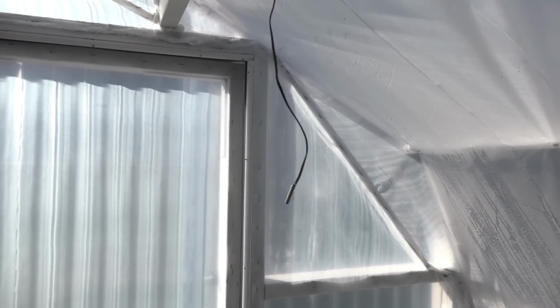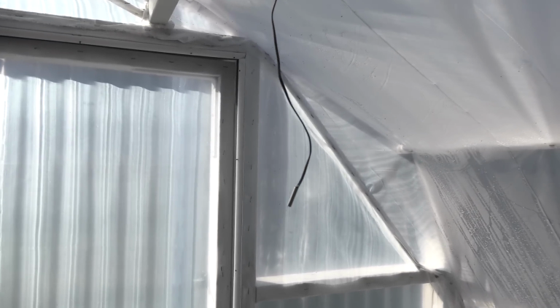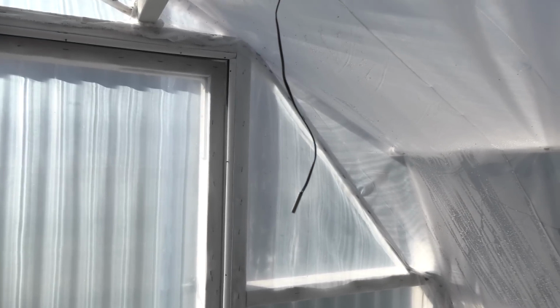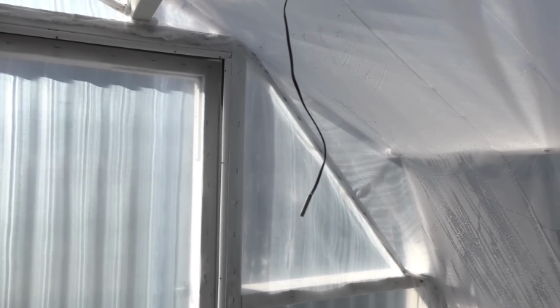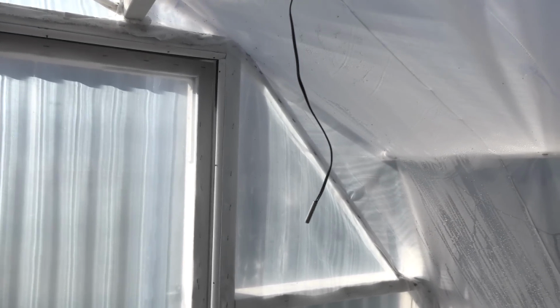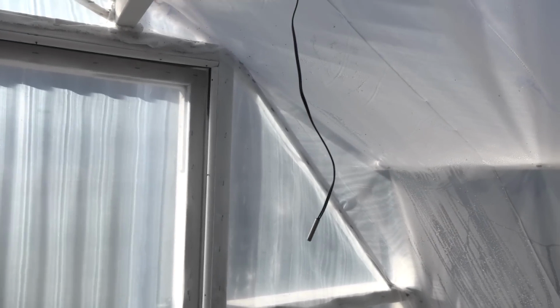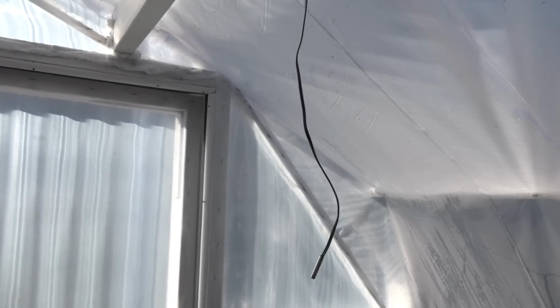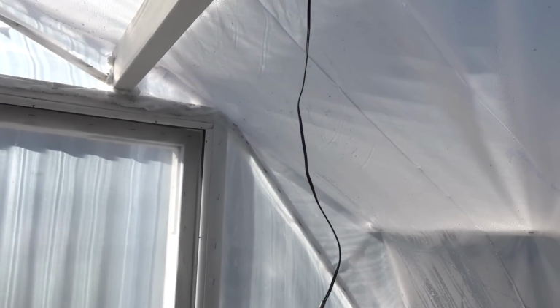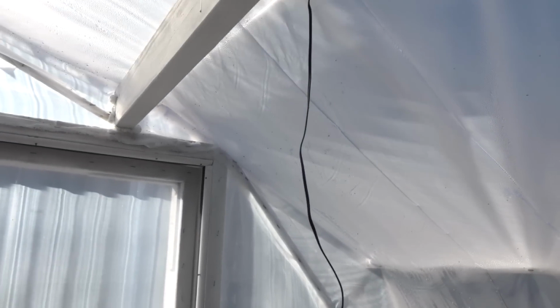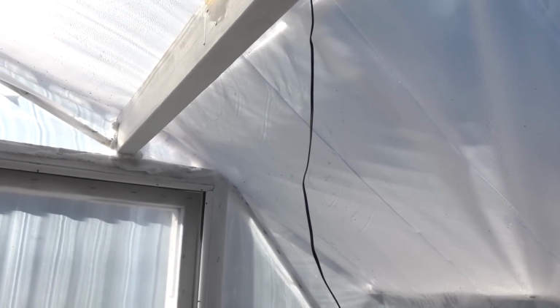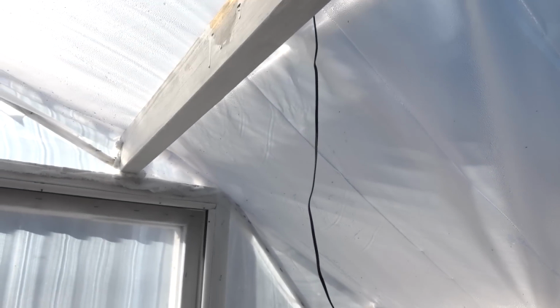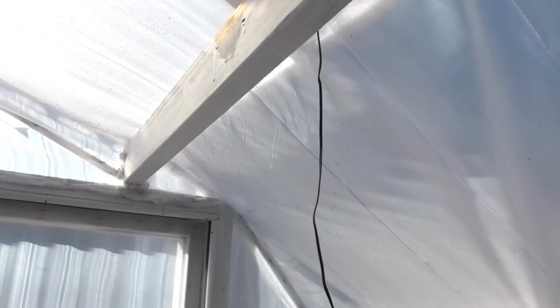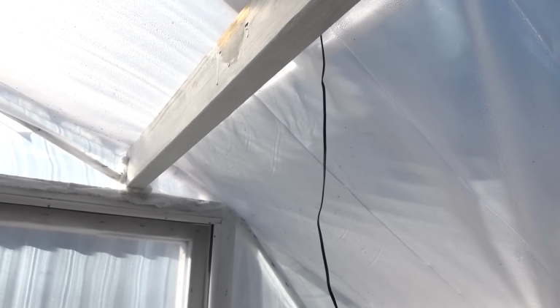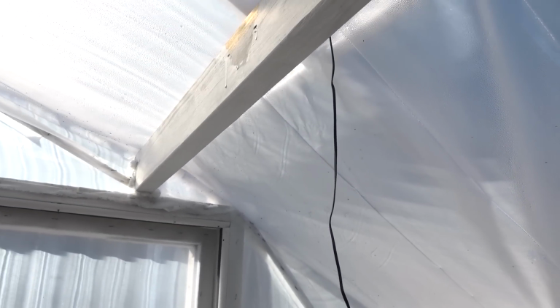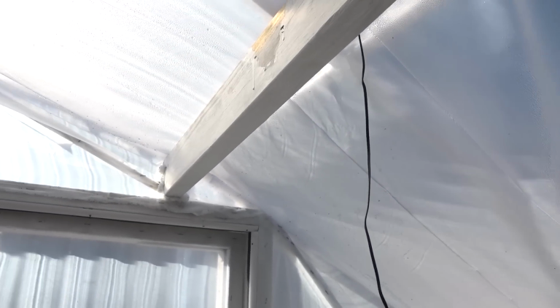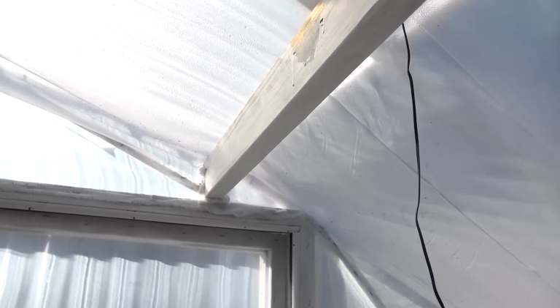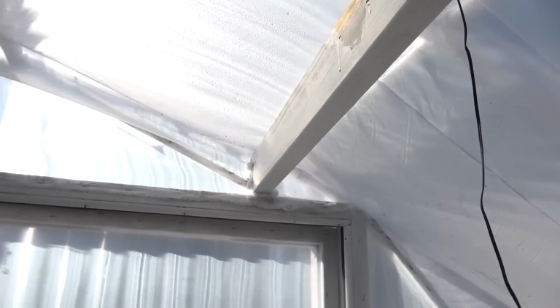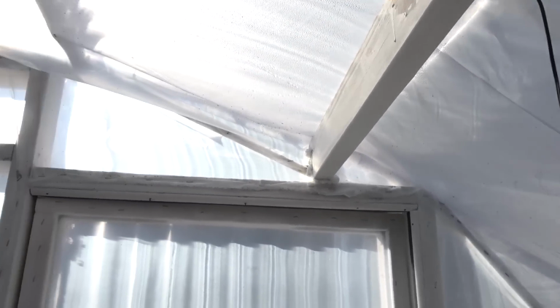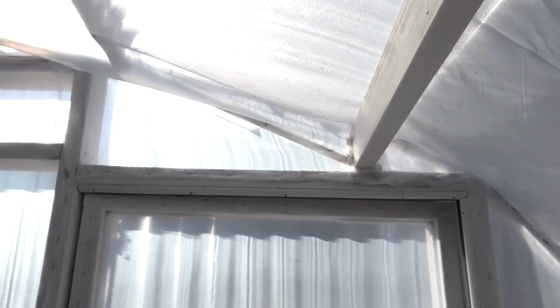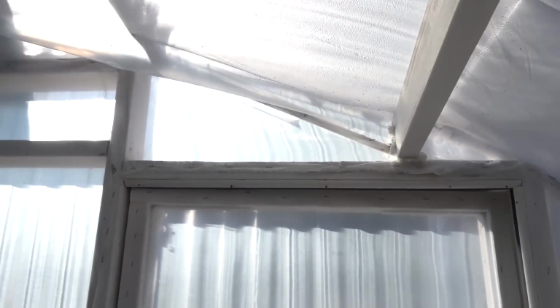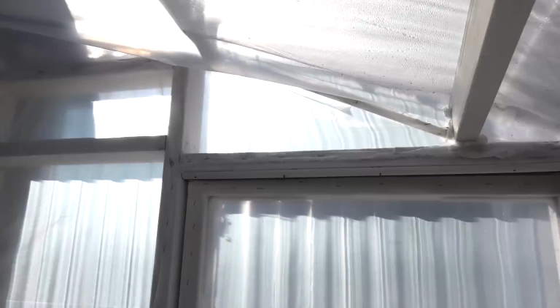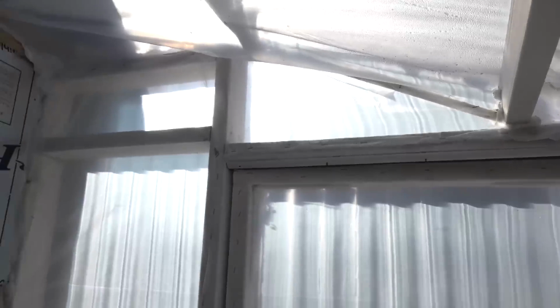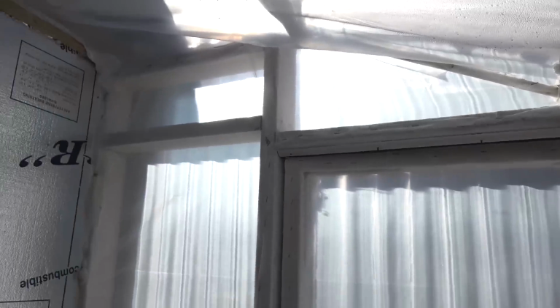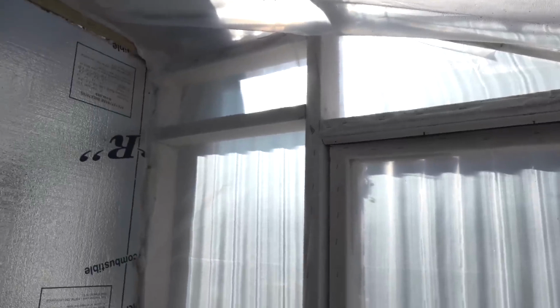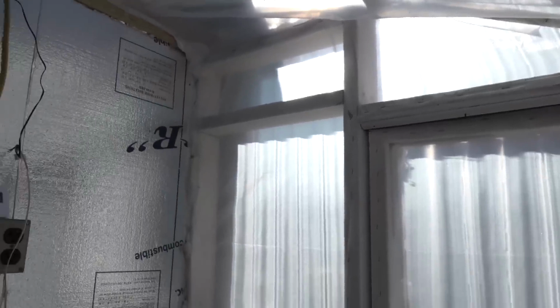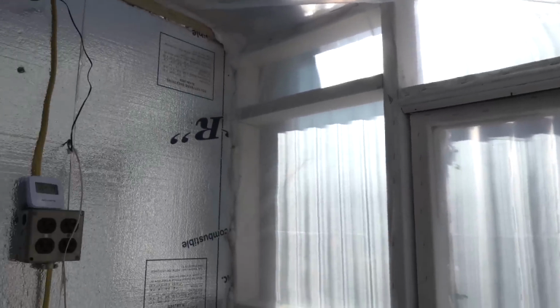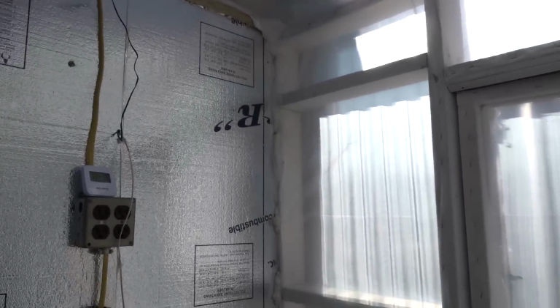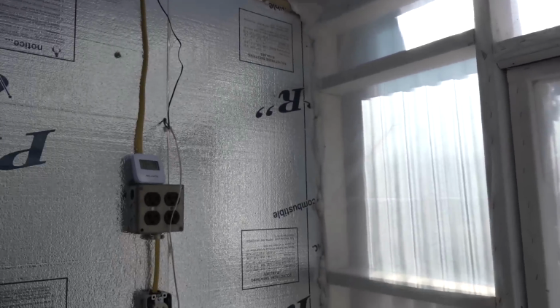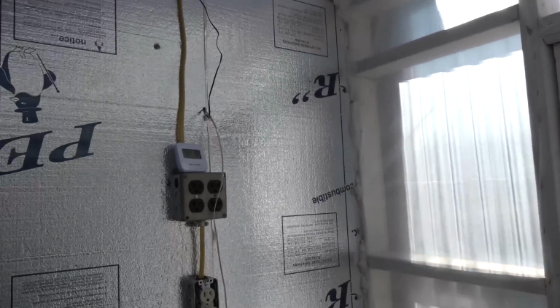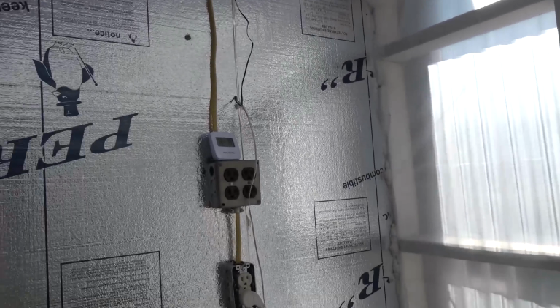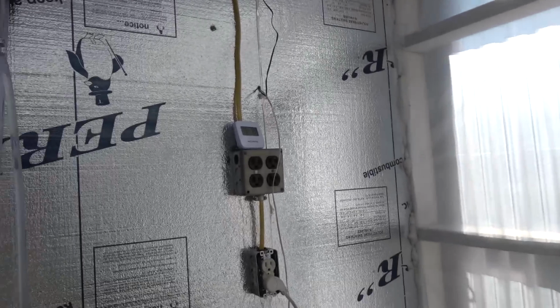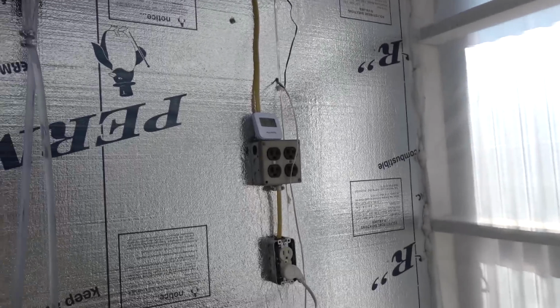Here's a temperature sensor that goes inside the shed. We'll take you in there in a second and show you that.